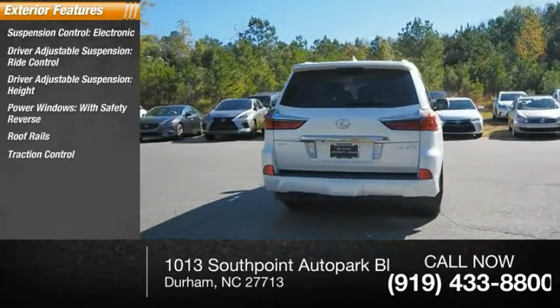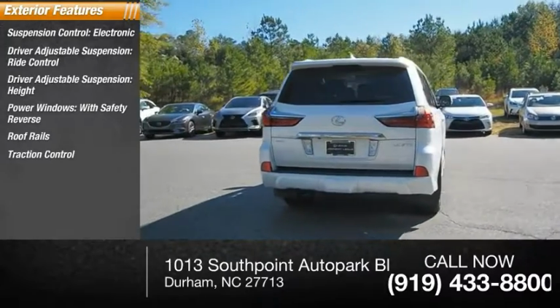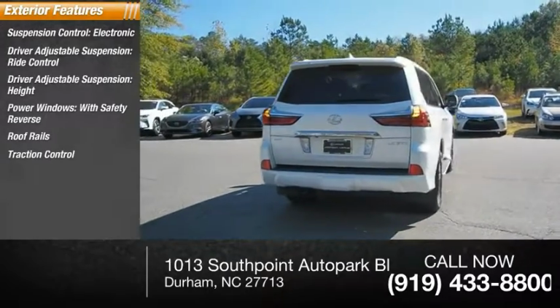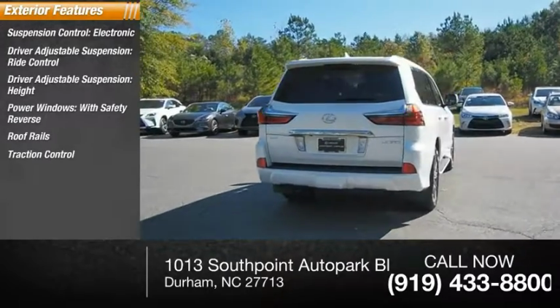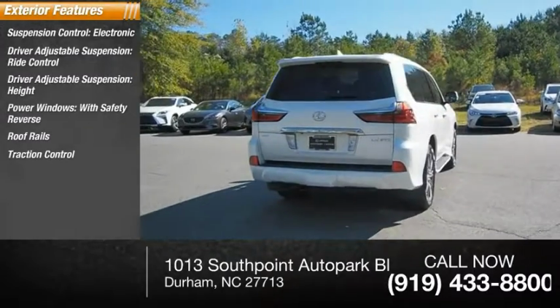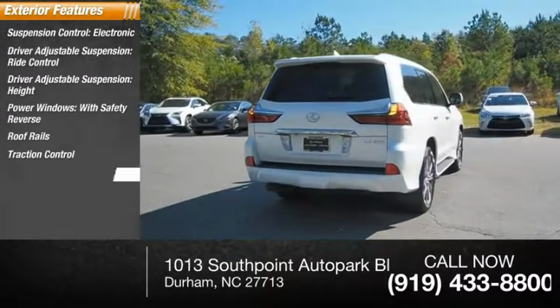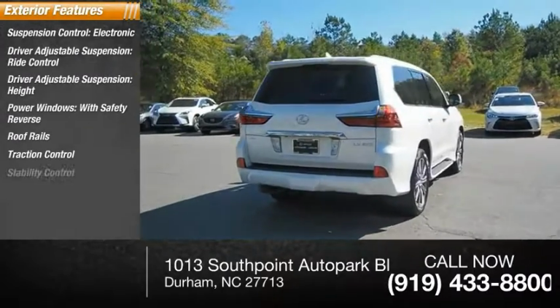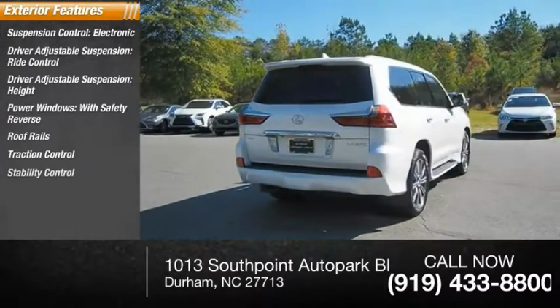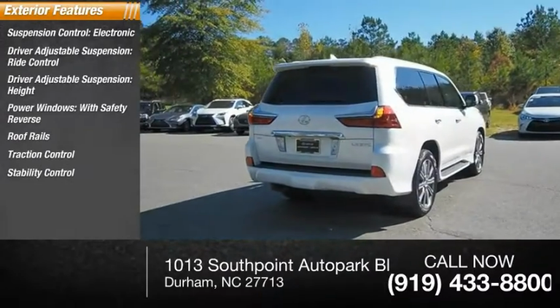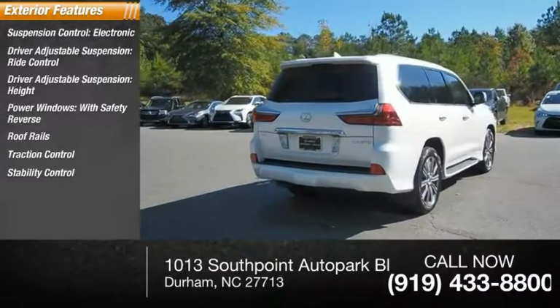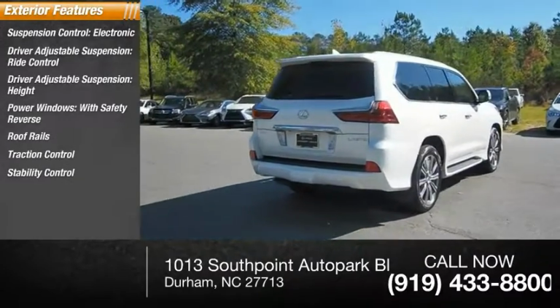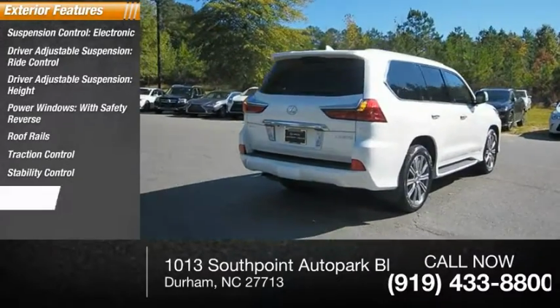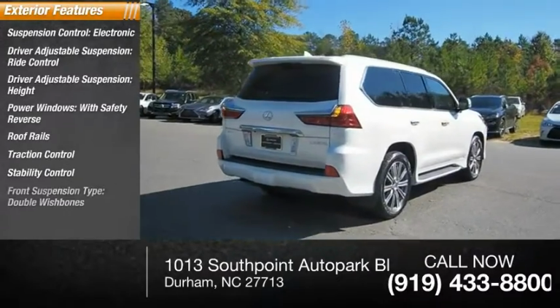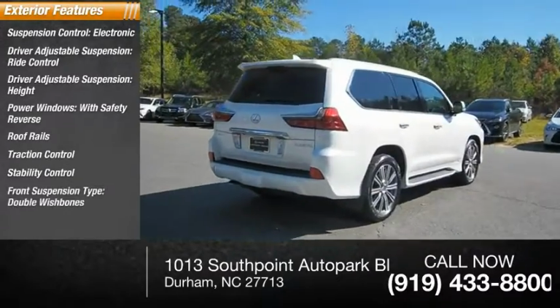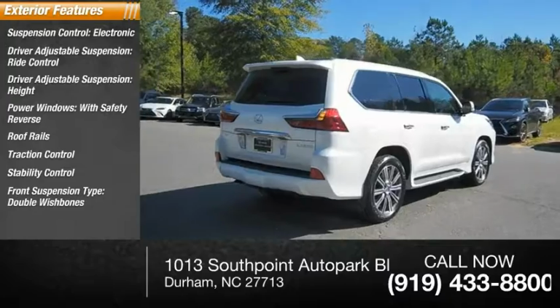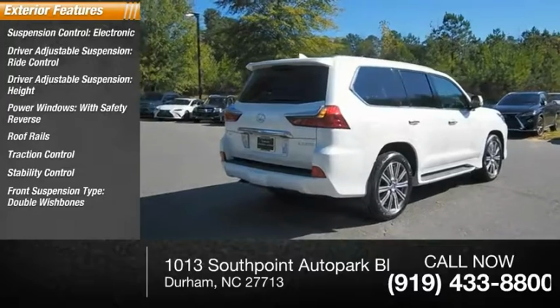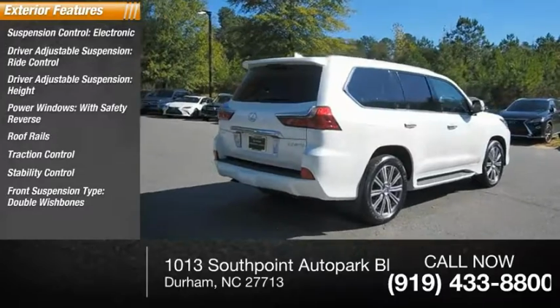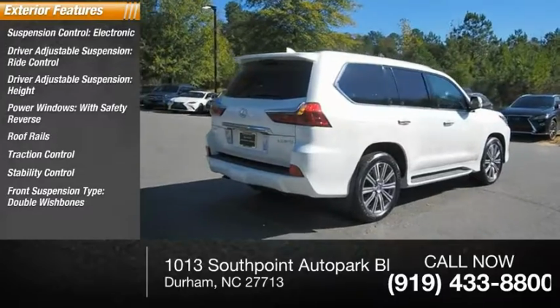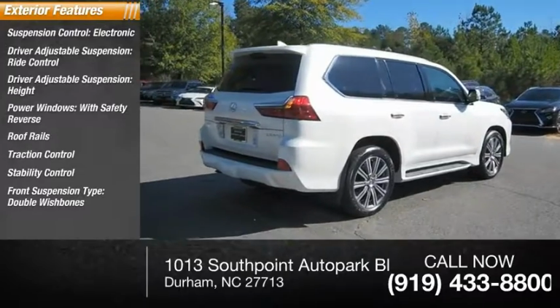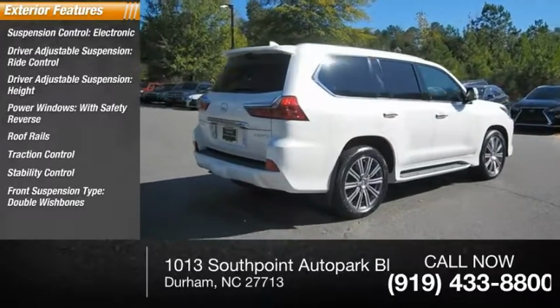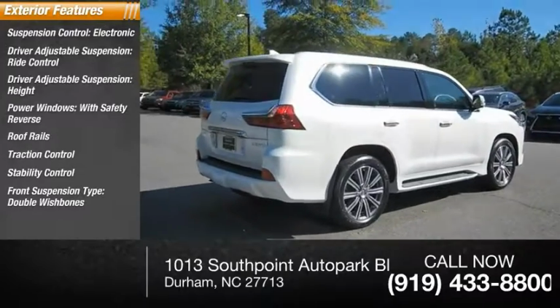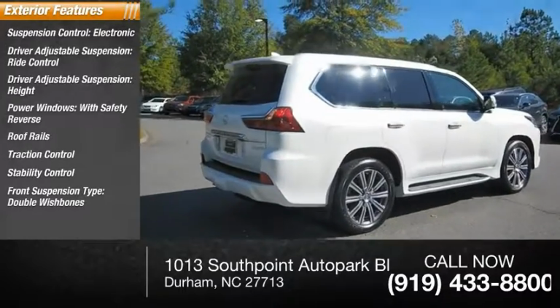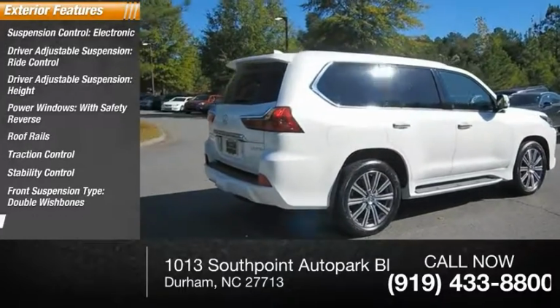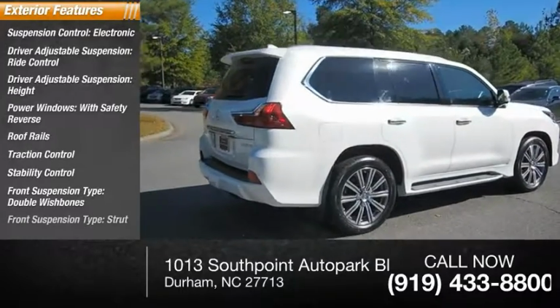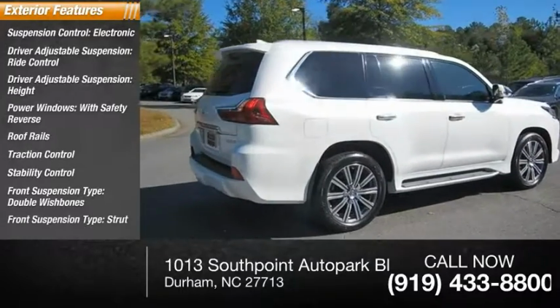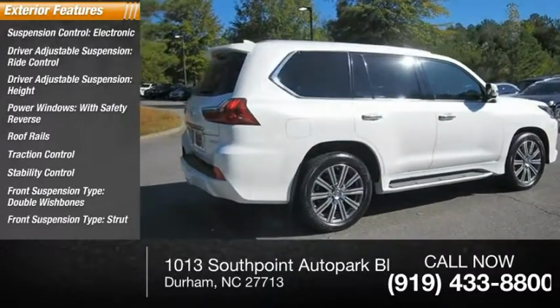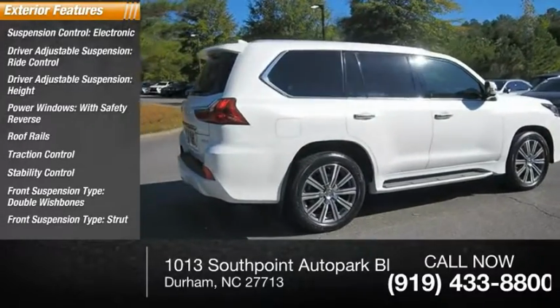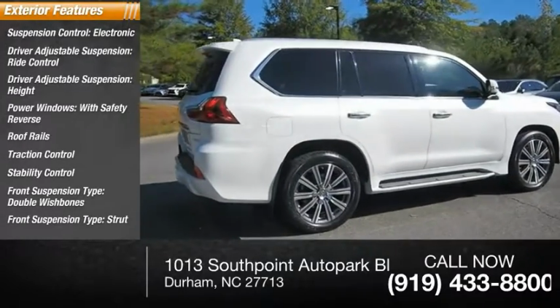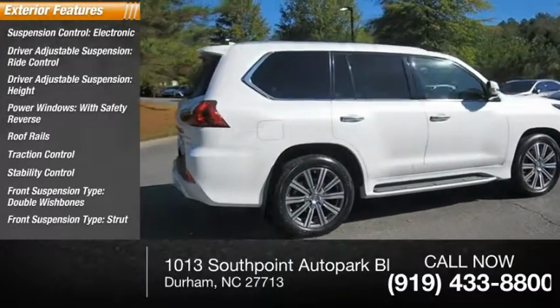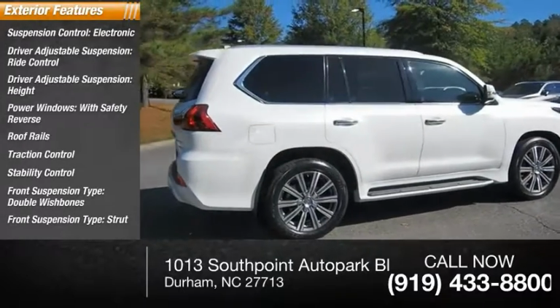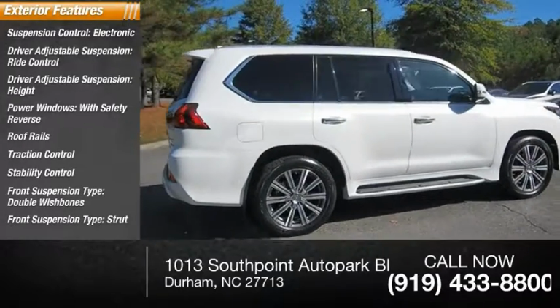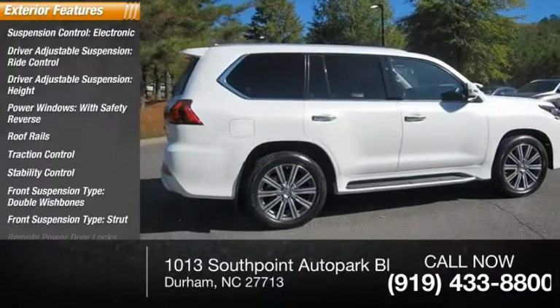Stability control. Front suspension type: double wishbones. Front suspension type: strut. Remote power door locks.